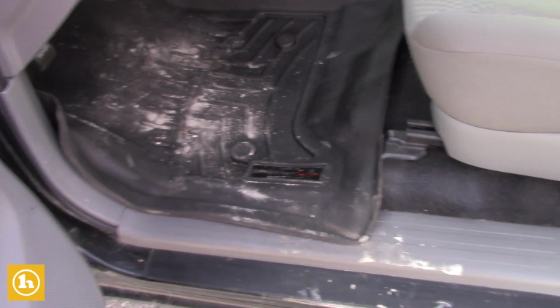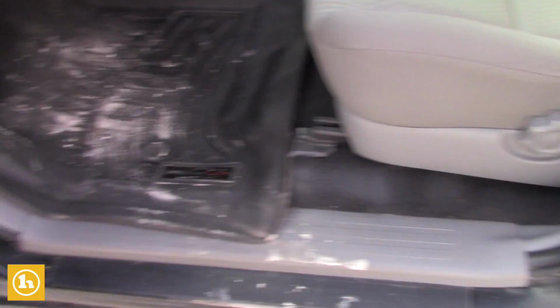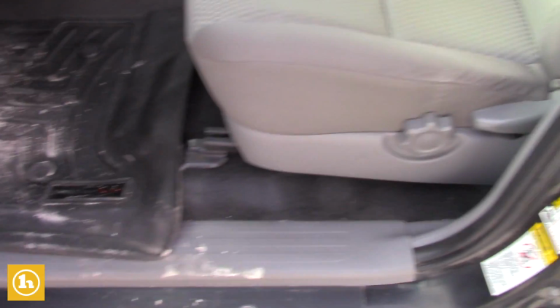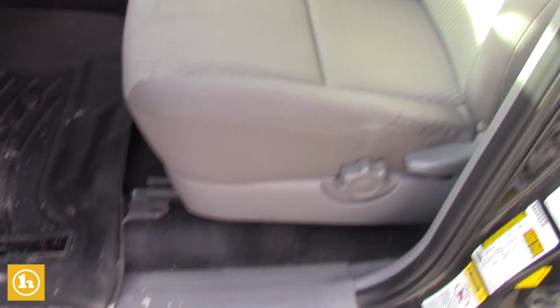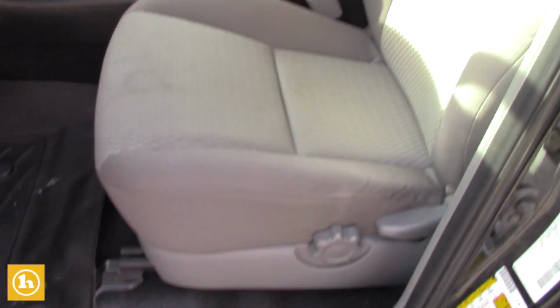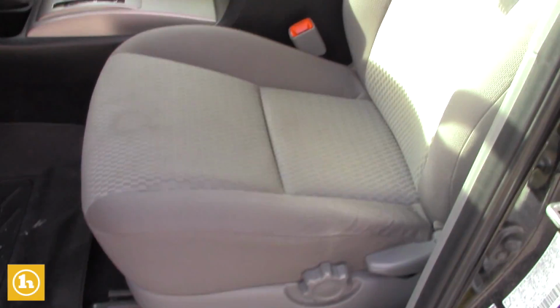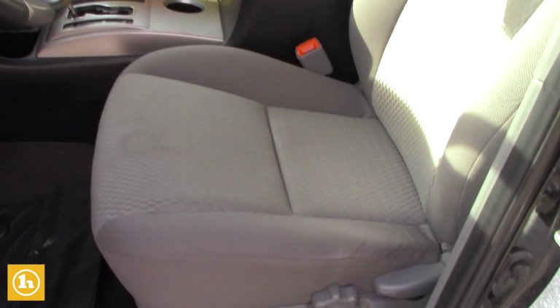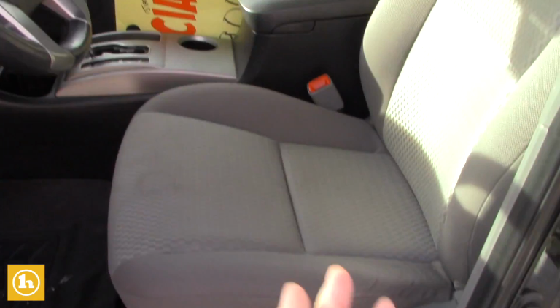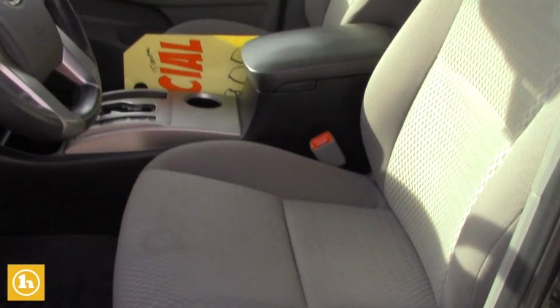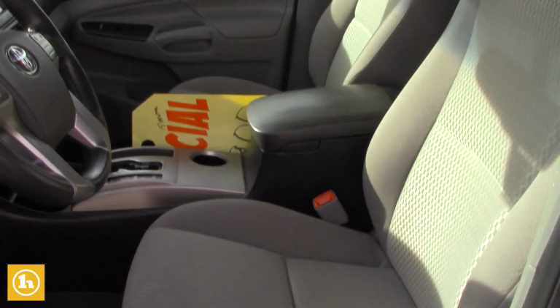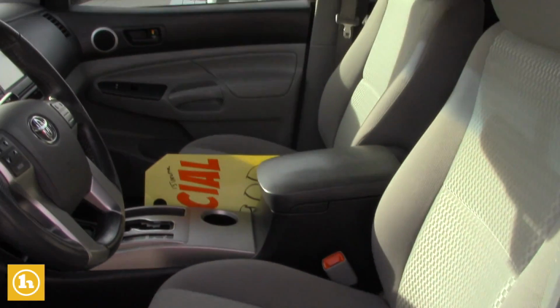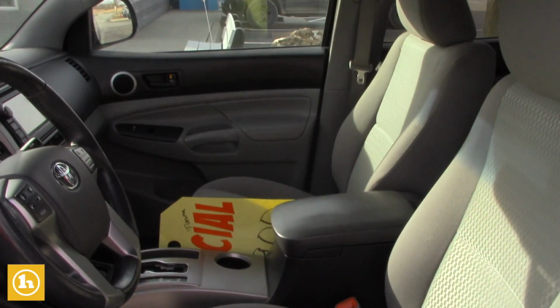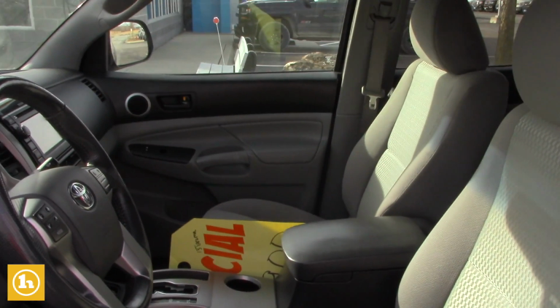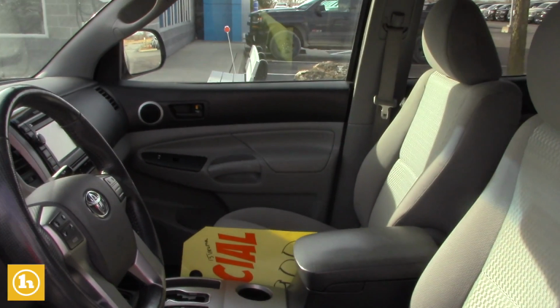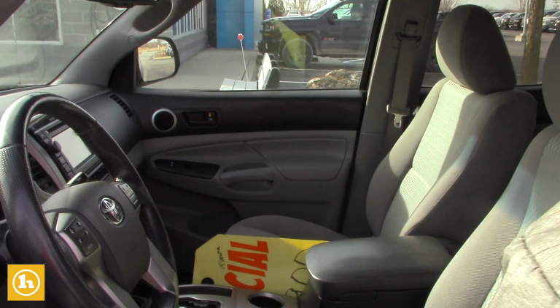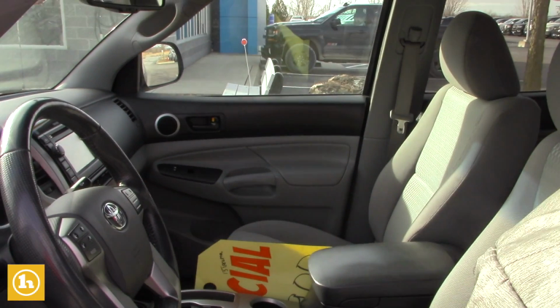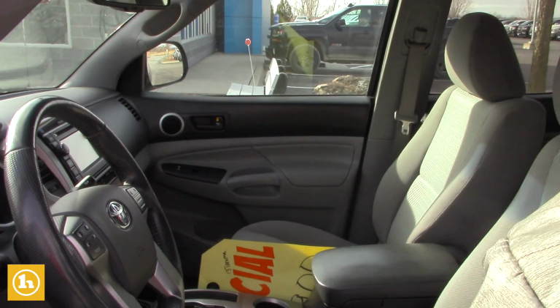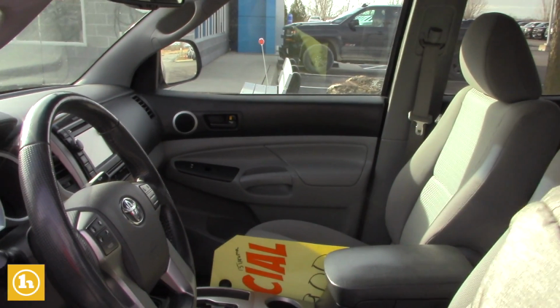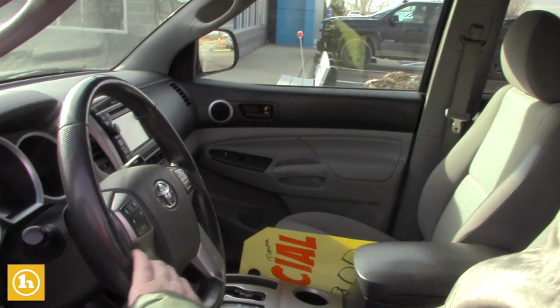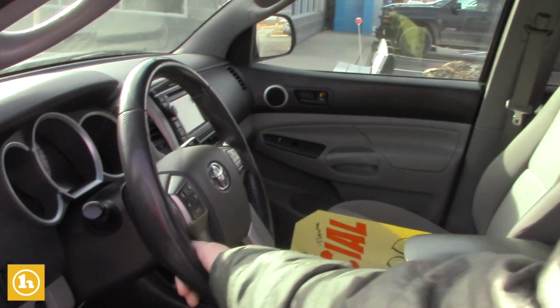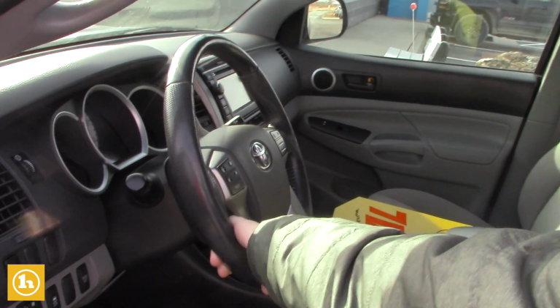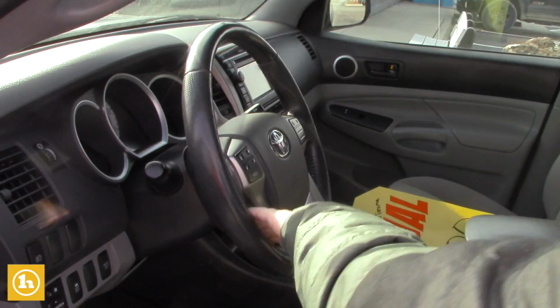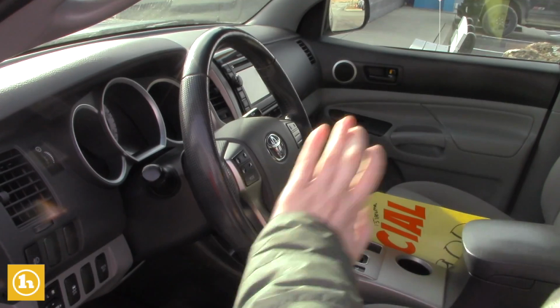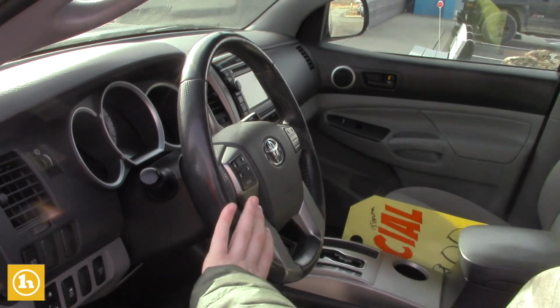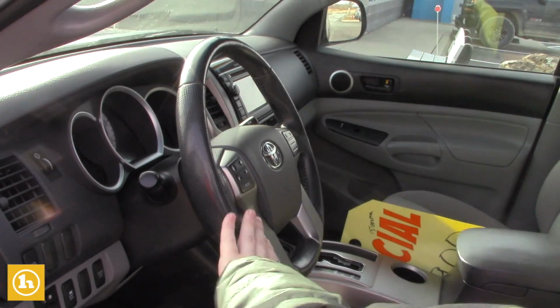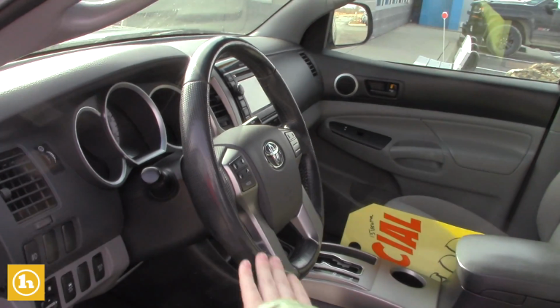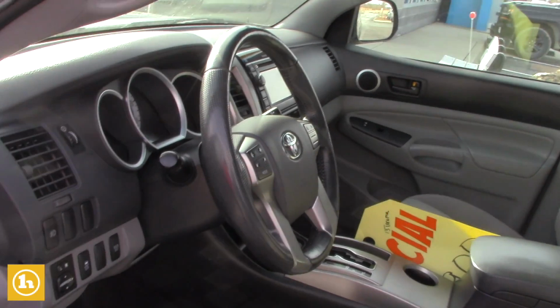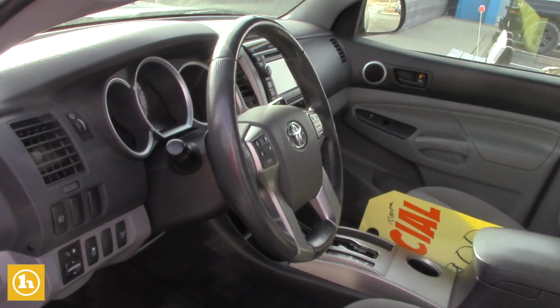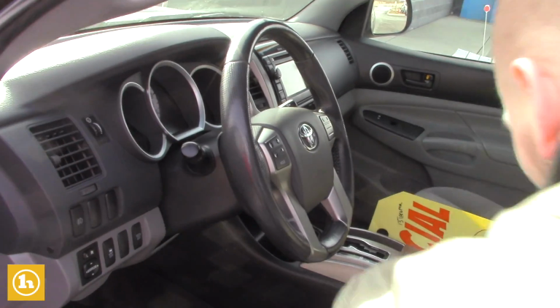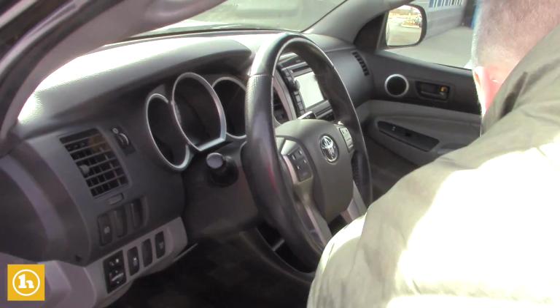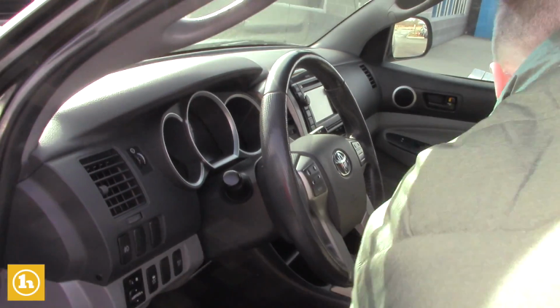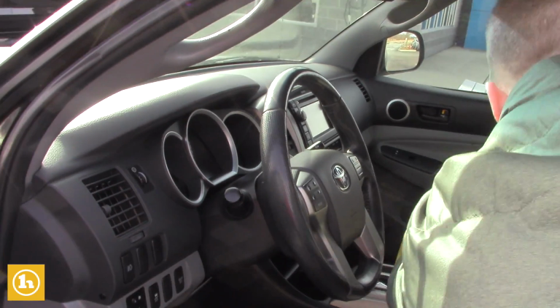You've got your cruise control, backup camera, touchscreen radio — good stuff like that. That's all equipped with the truck.